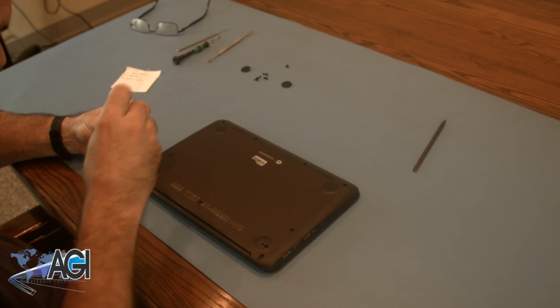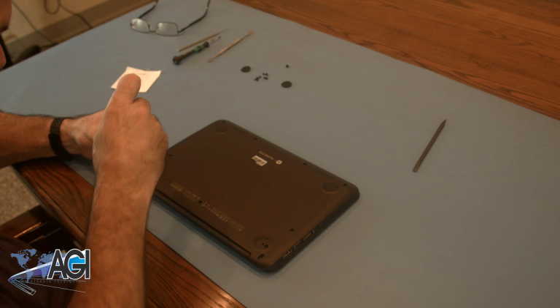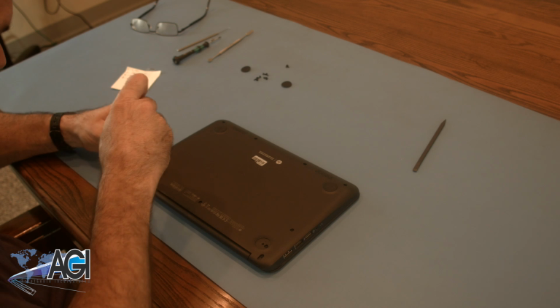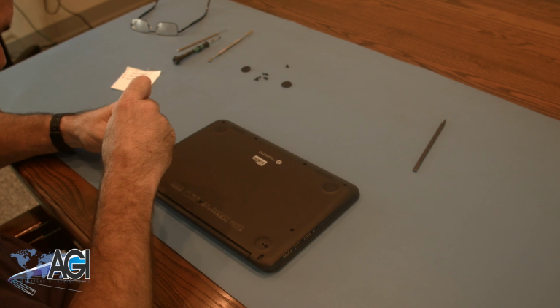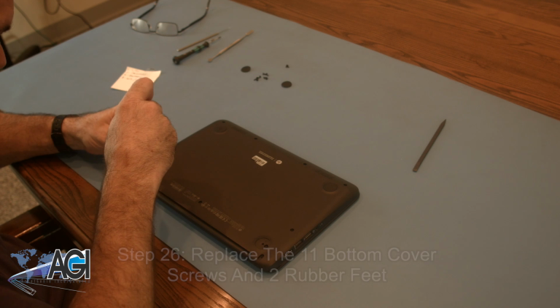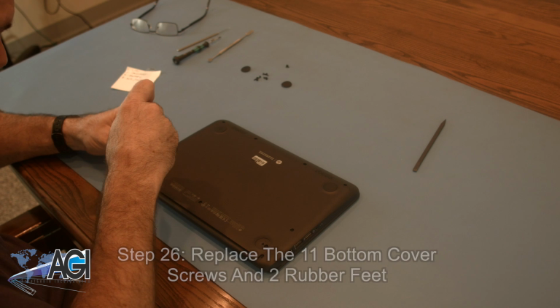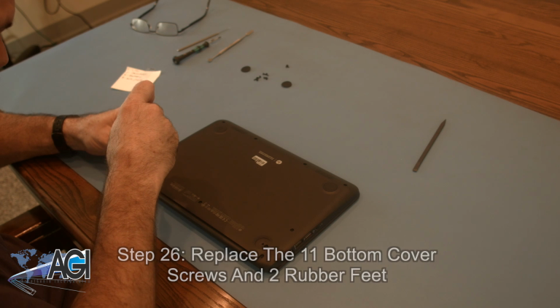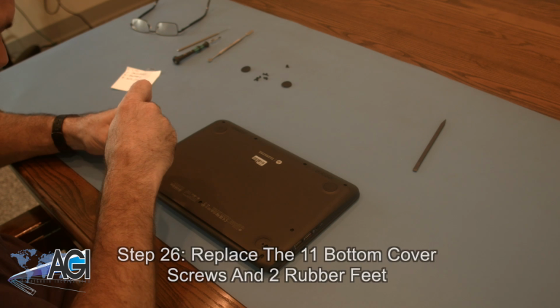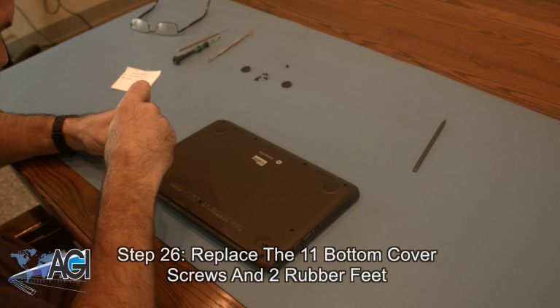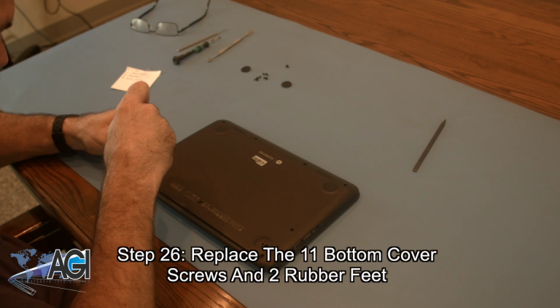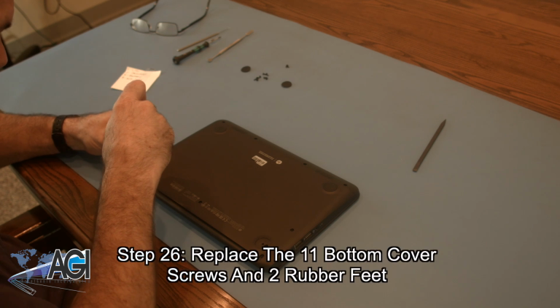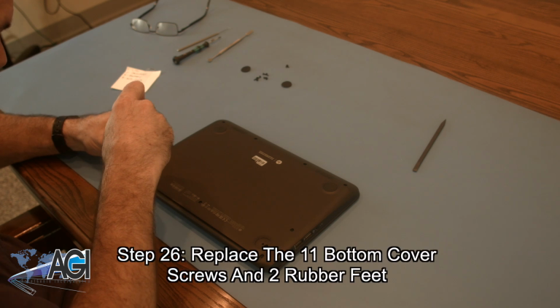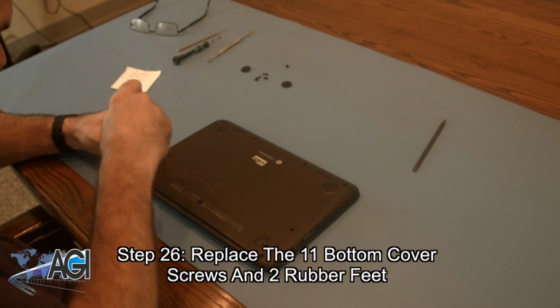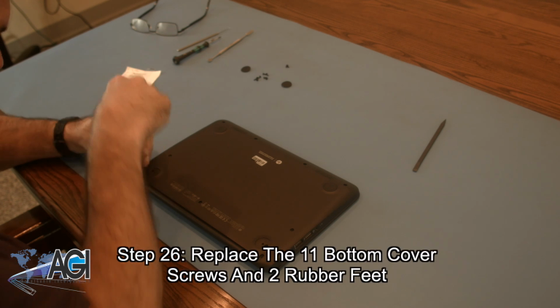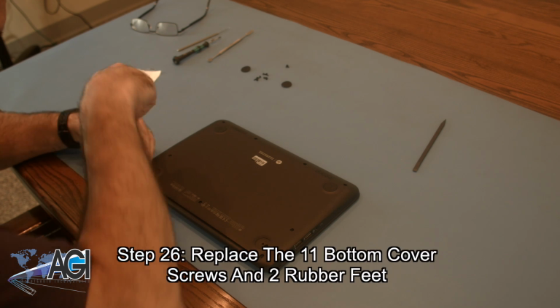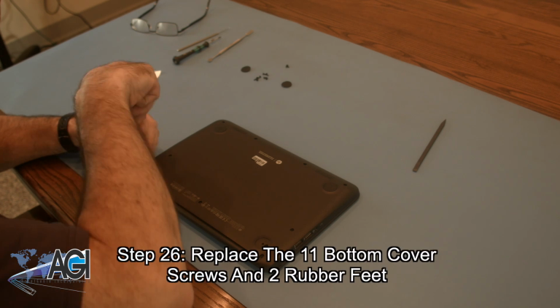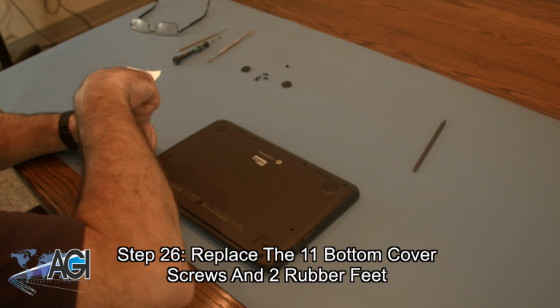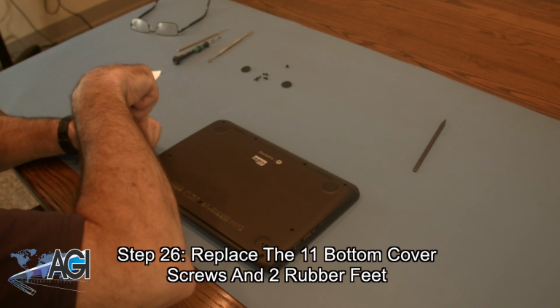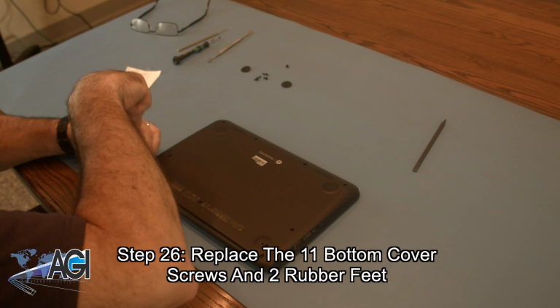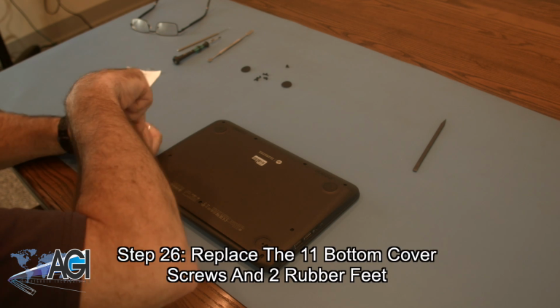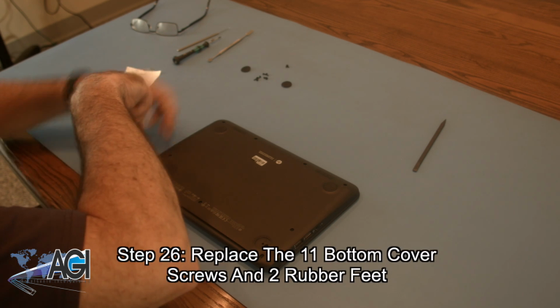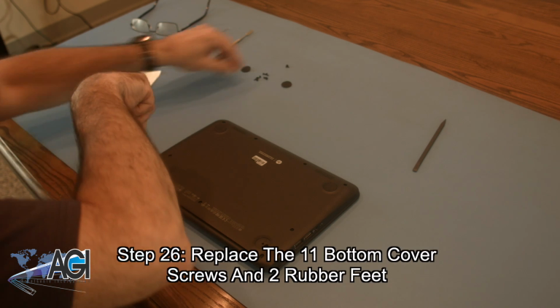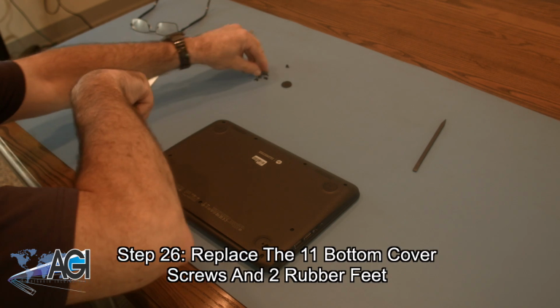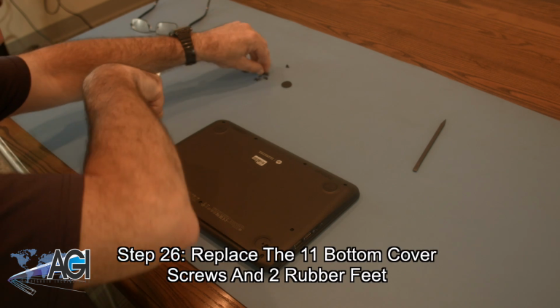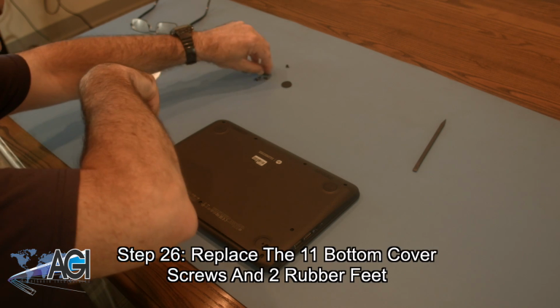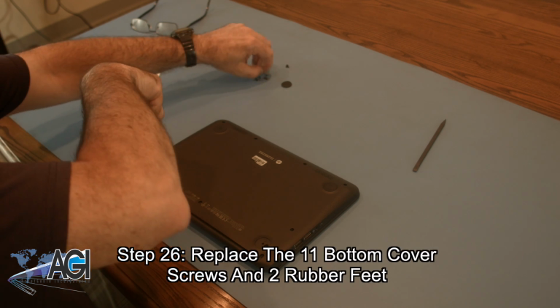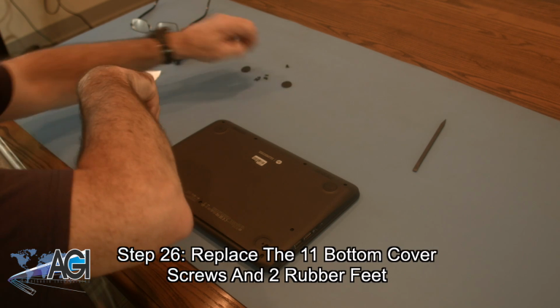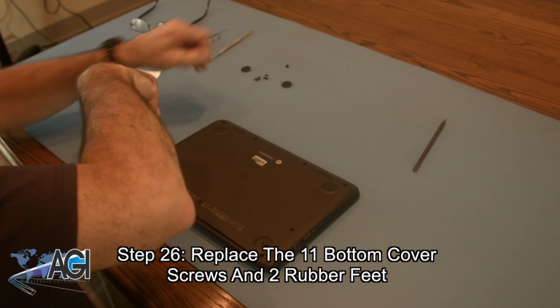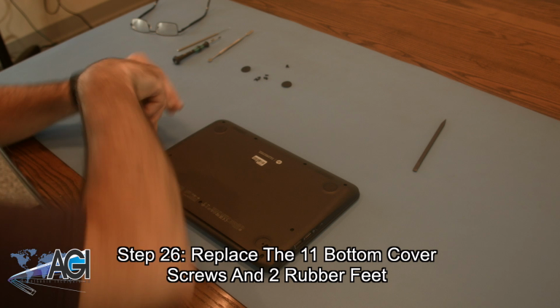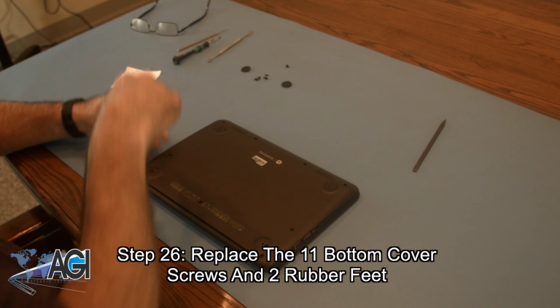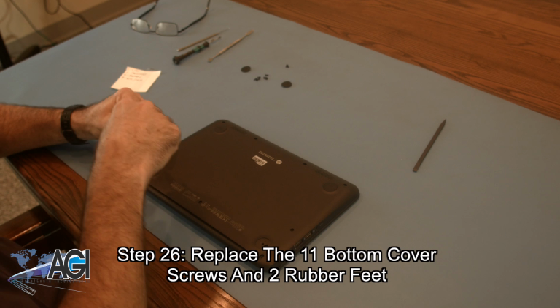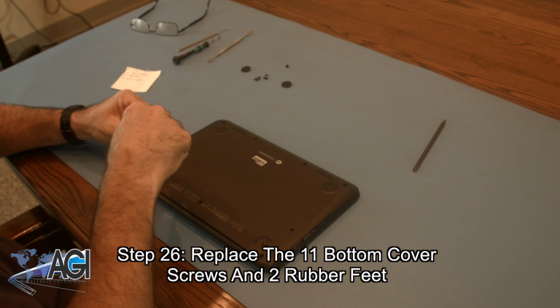The final step will be to replace the eleven bottom cover screws and the two rubber feet on the bottom cover.